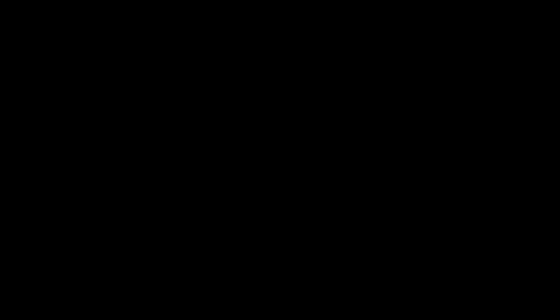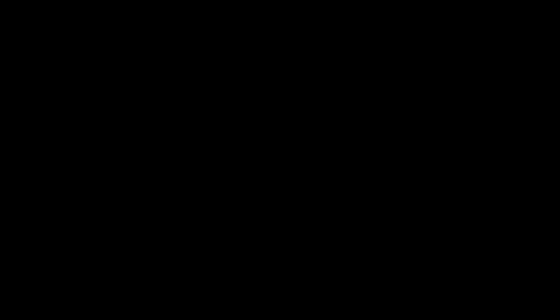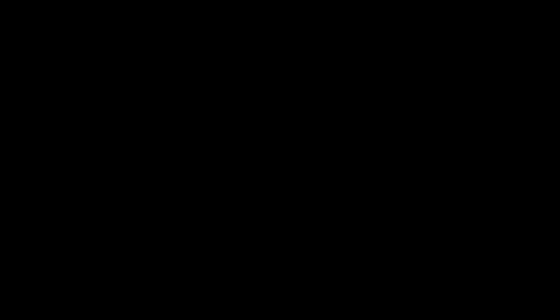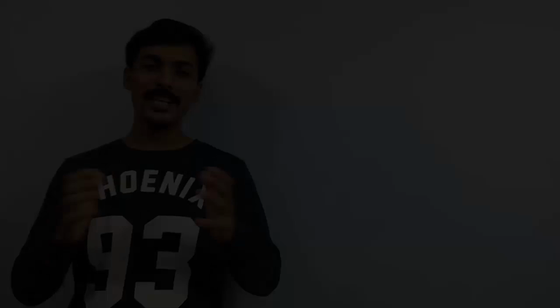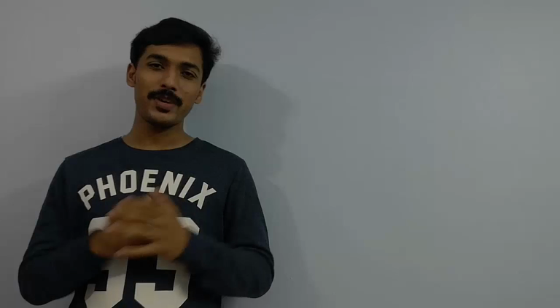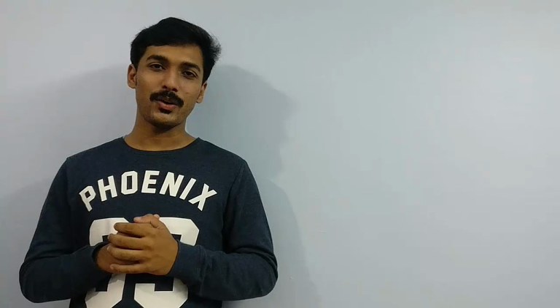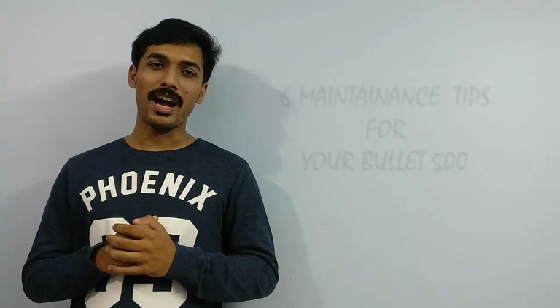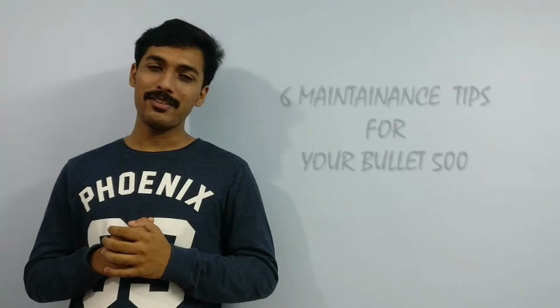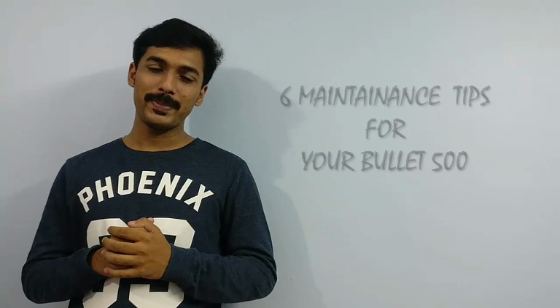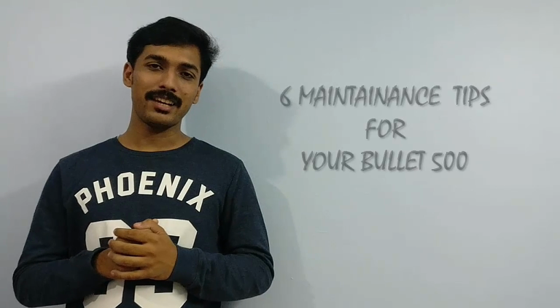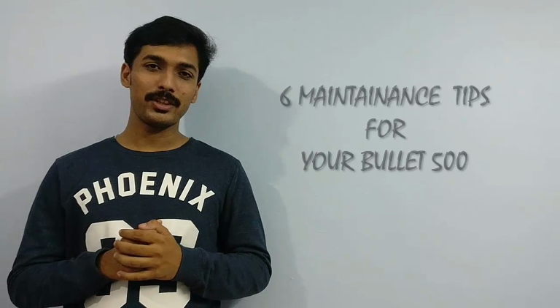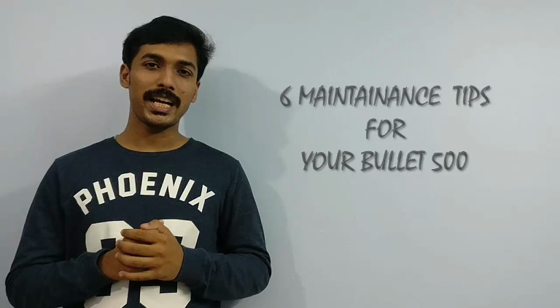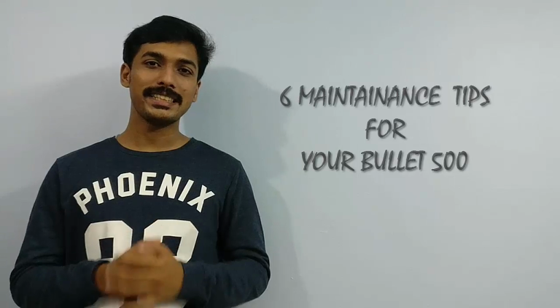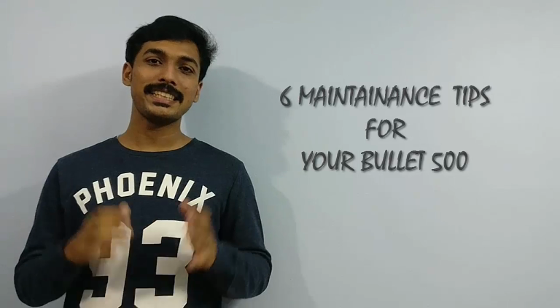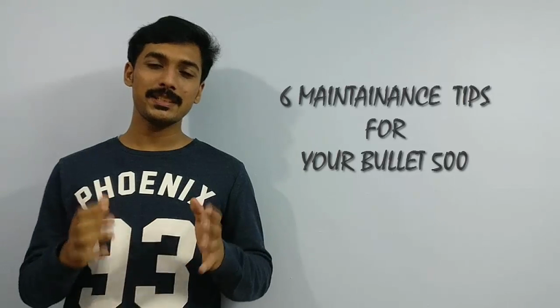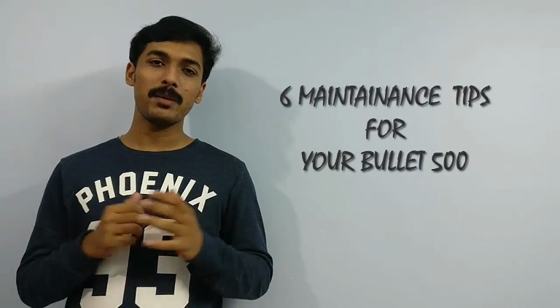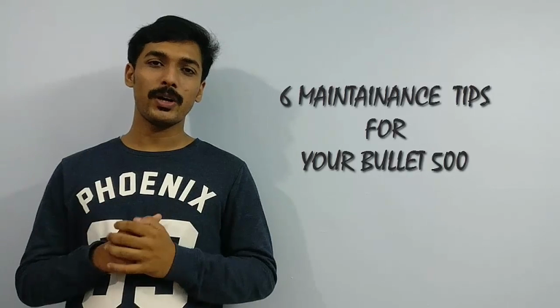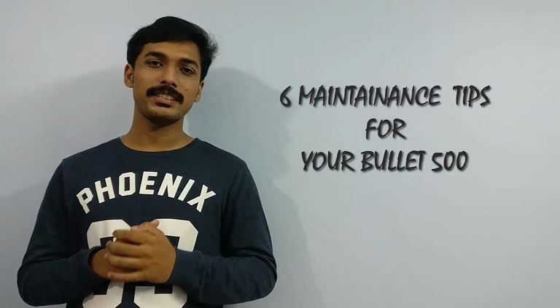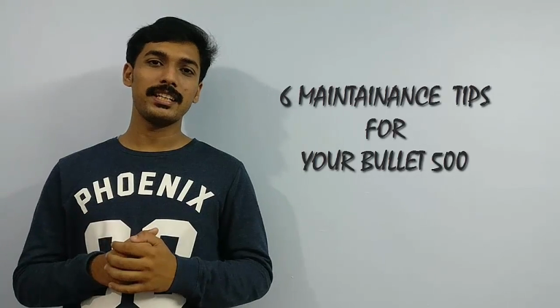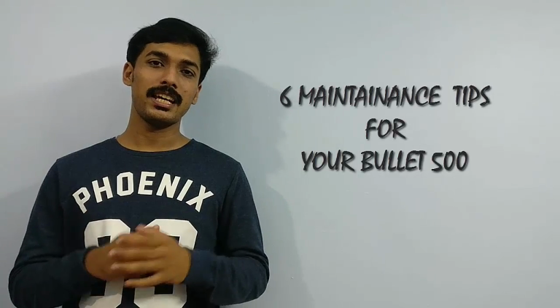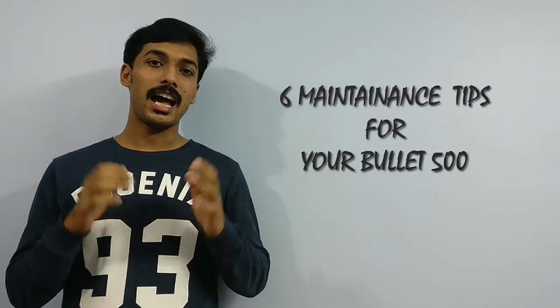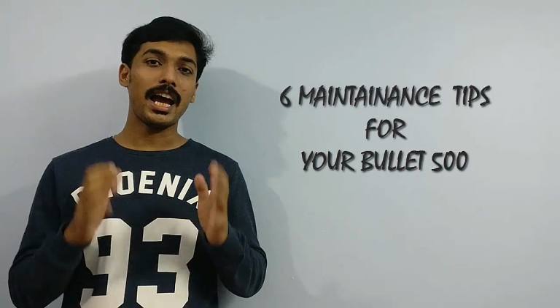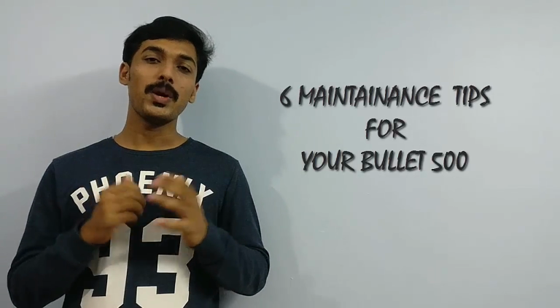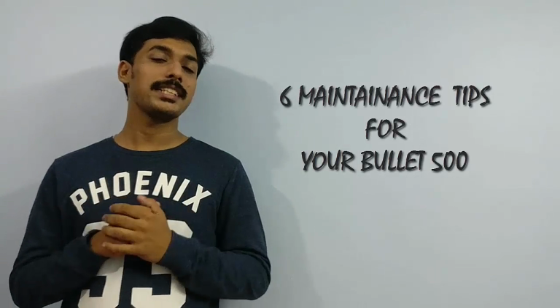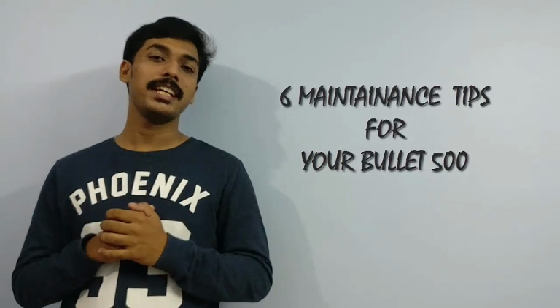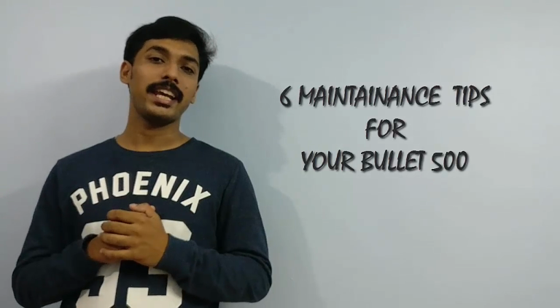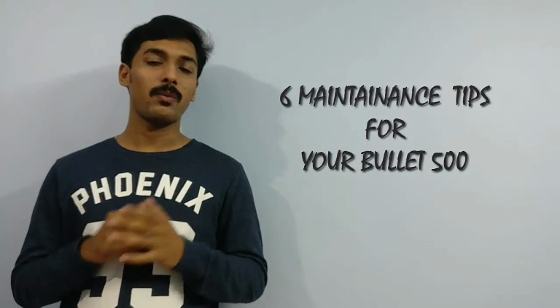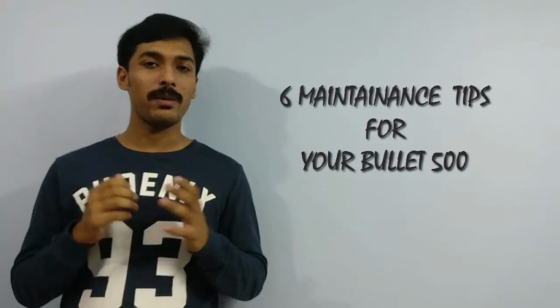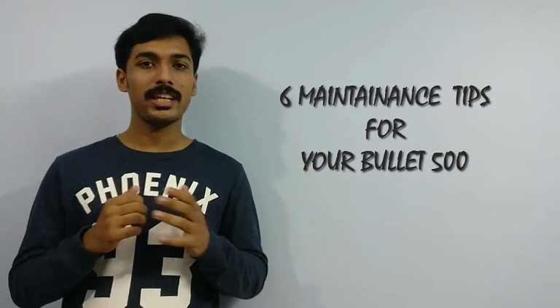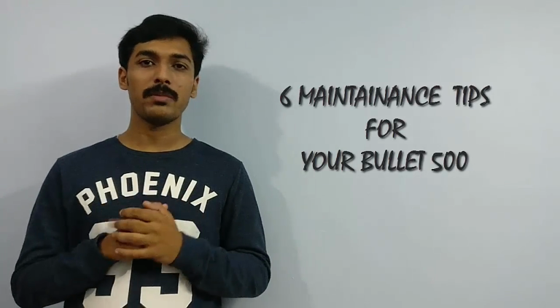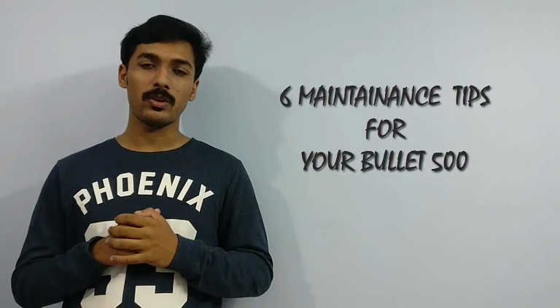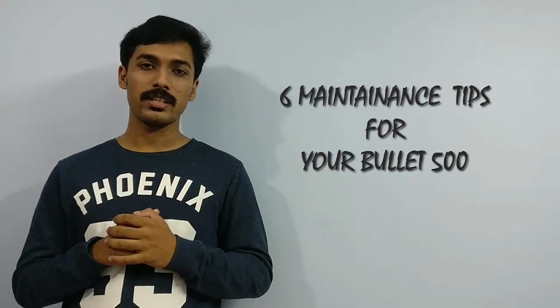In today's video, I will be sharing with you guys 6 main points that I actually take care of while maintaining my motorcycle.